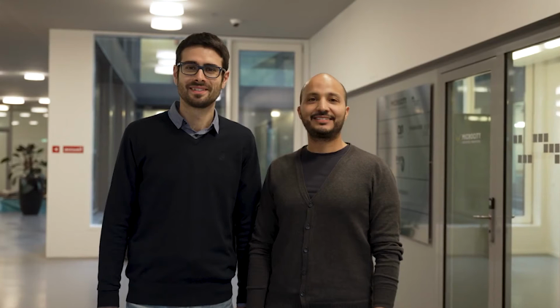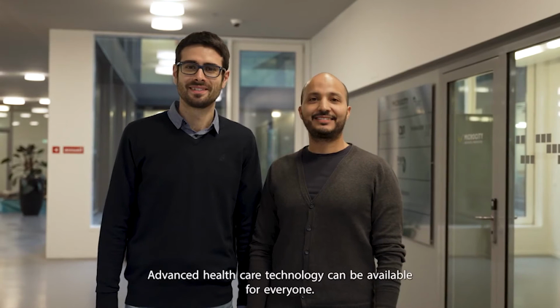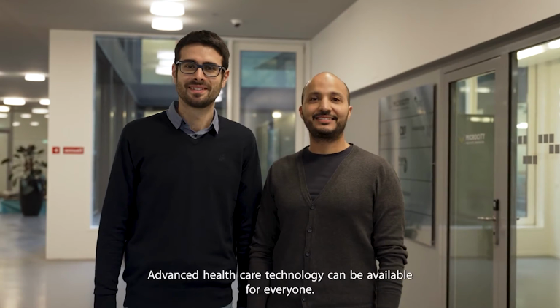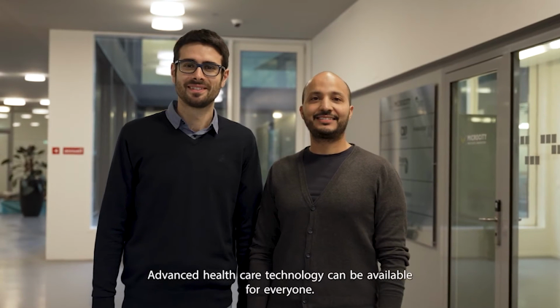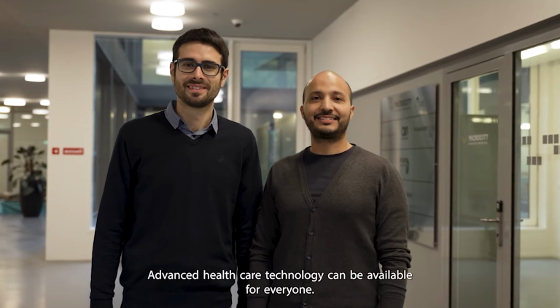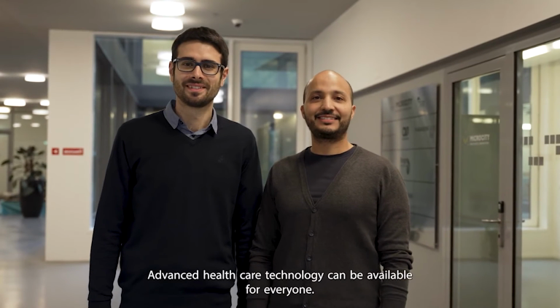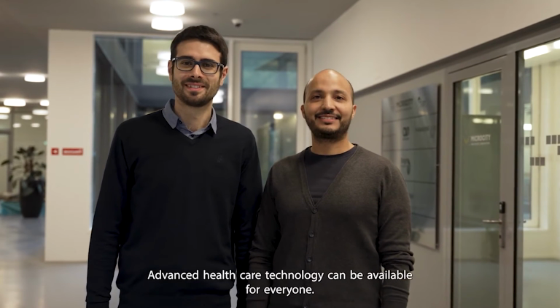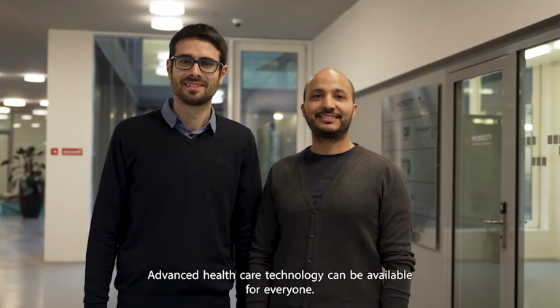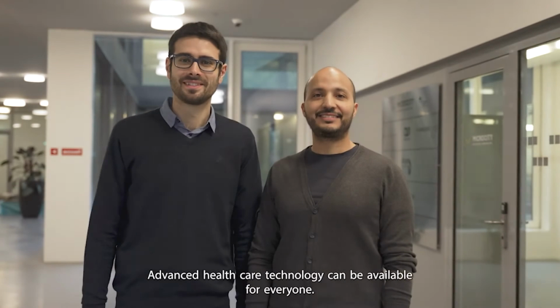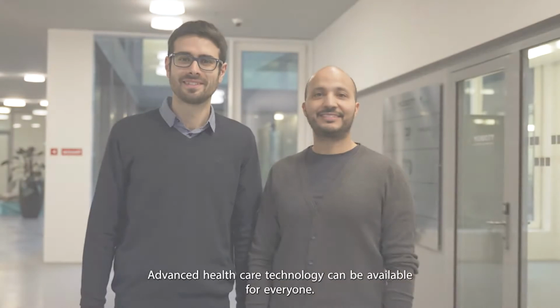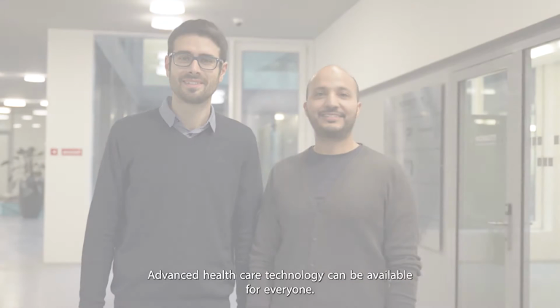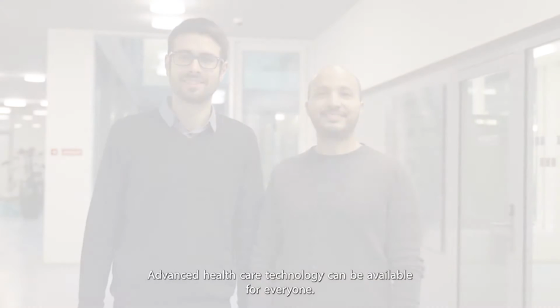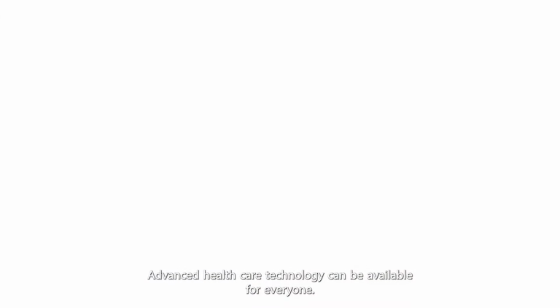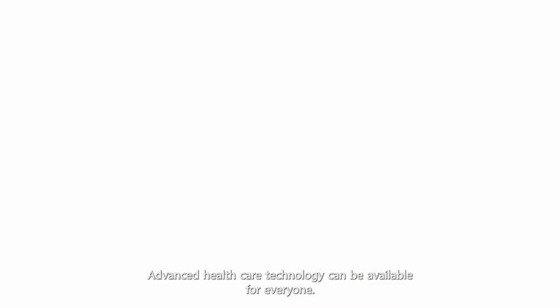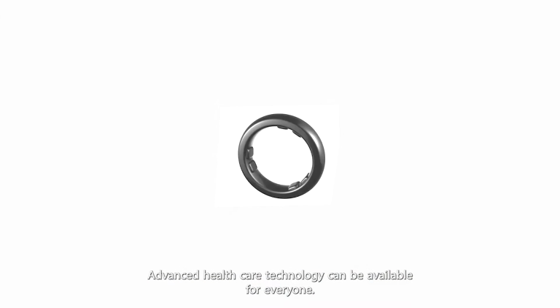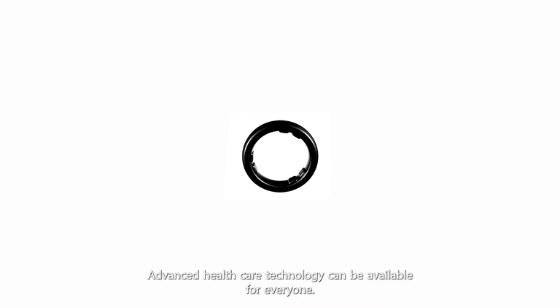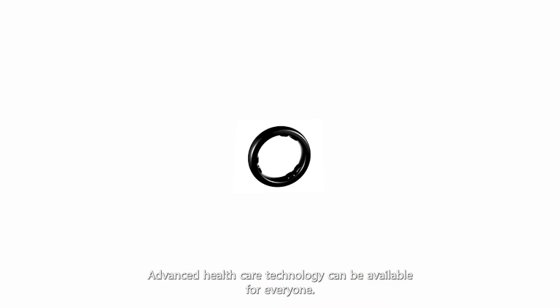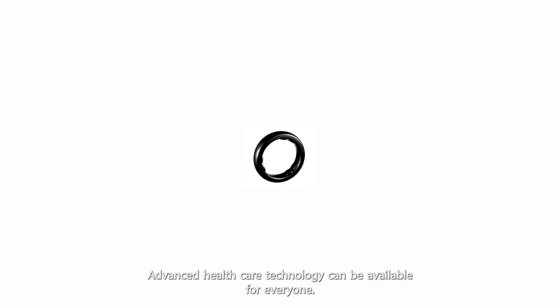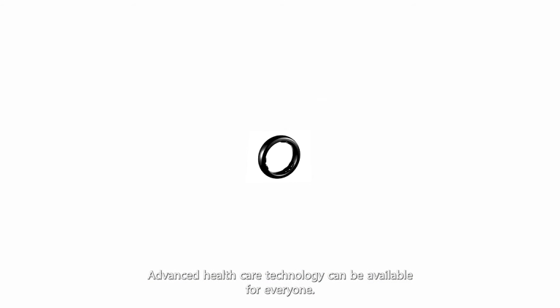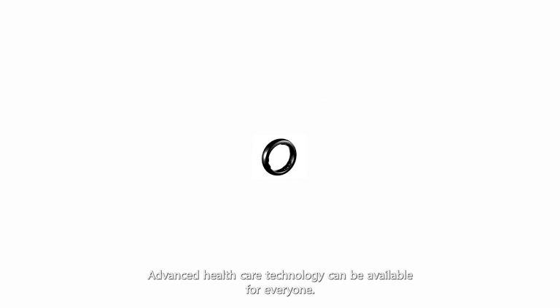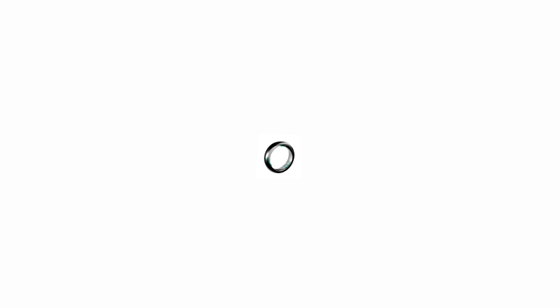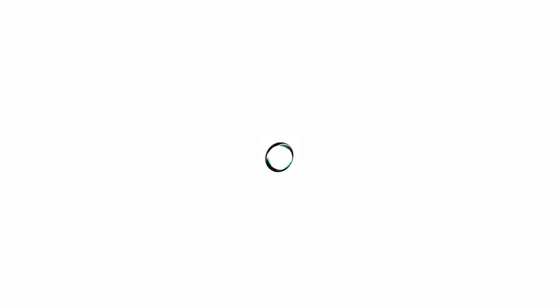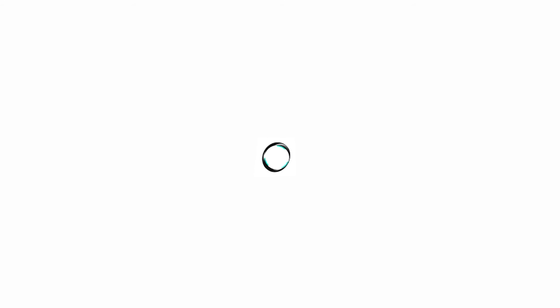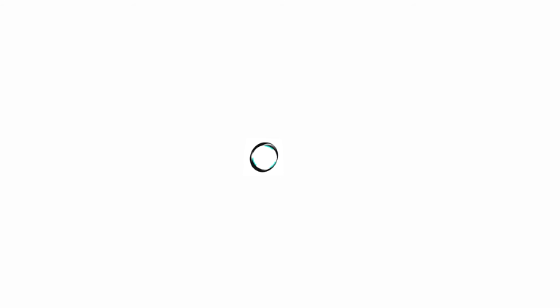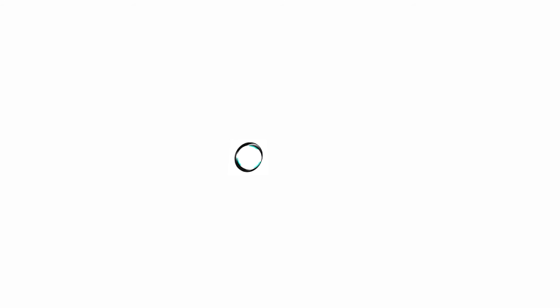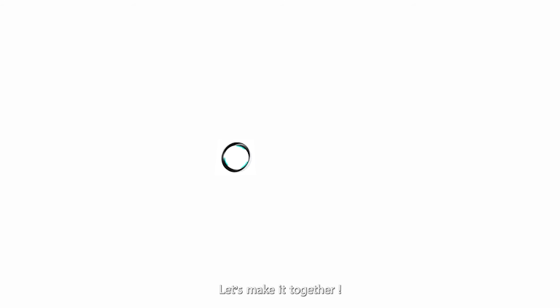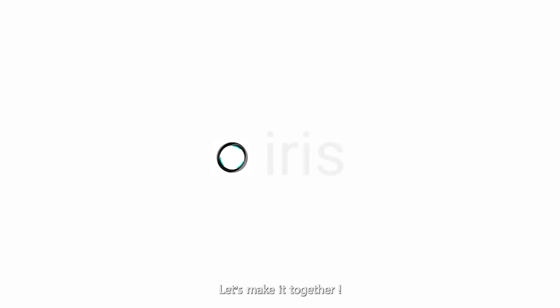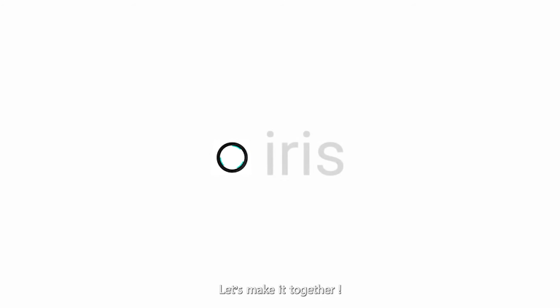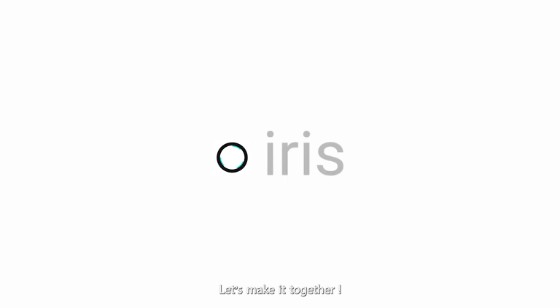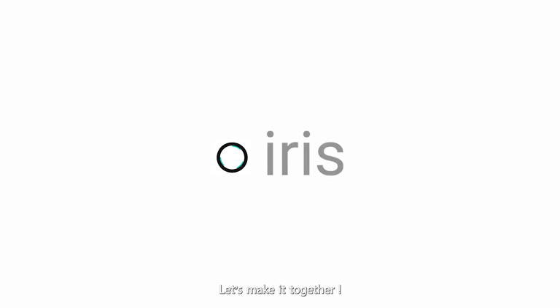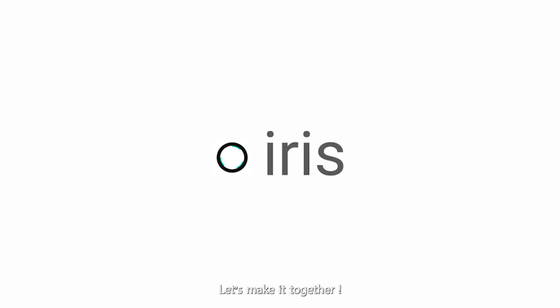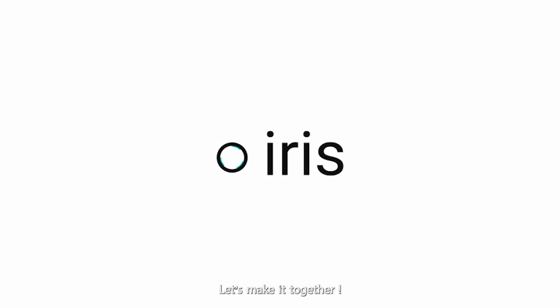Advanced healthcare technology can be available for everyone. Let's make it together.